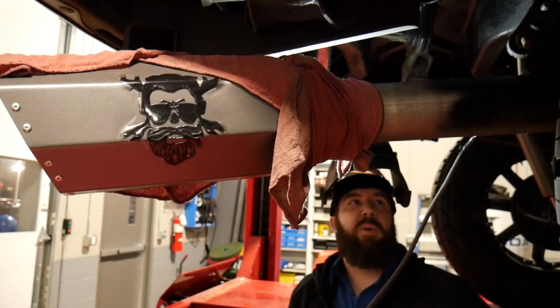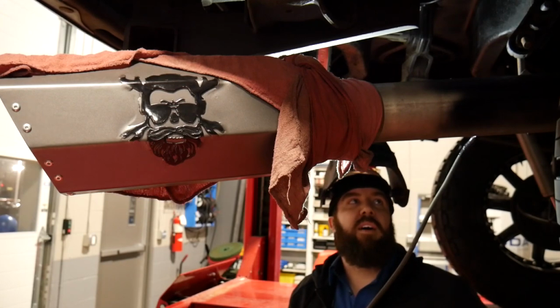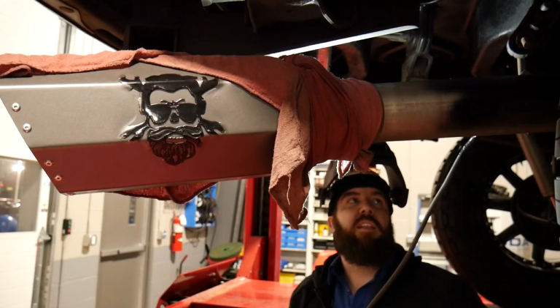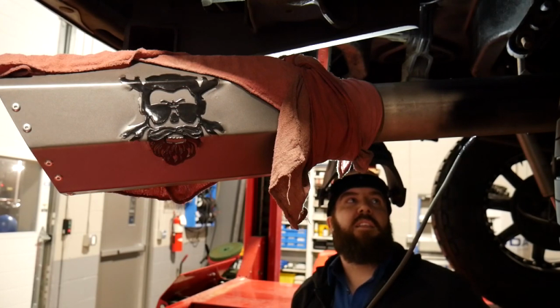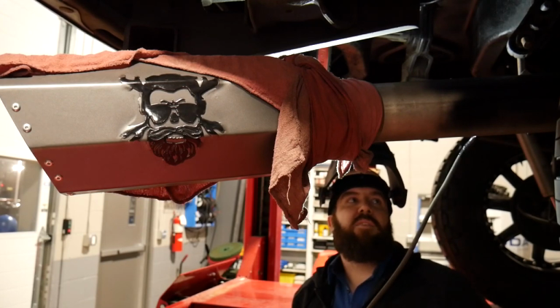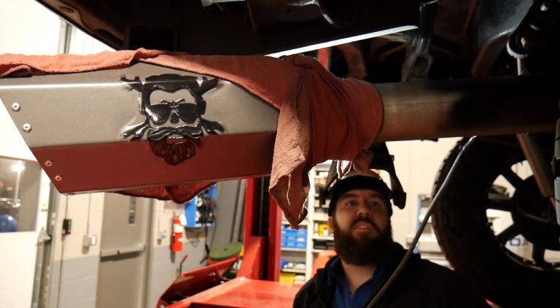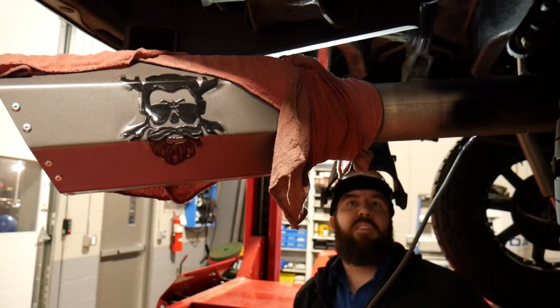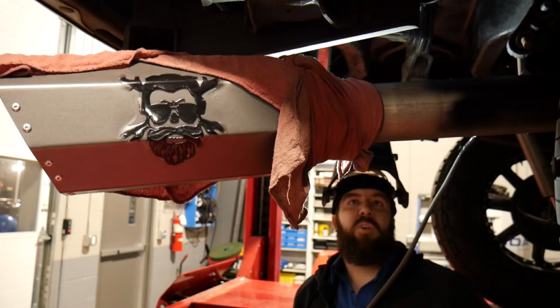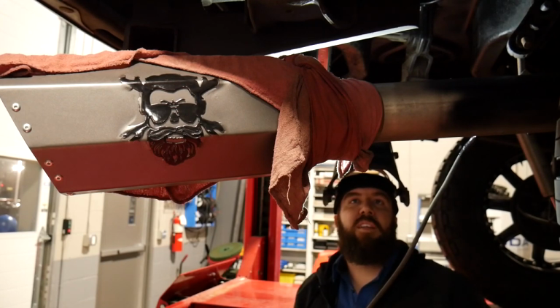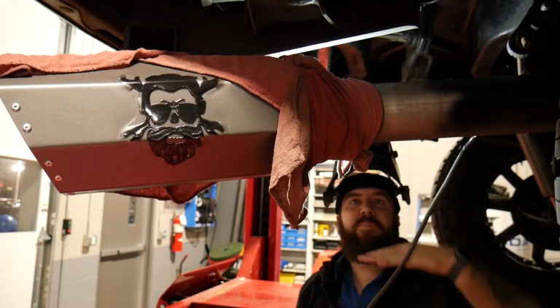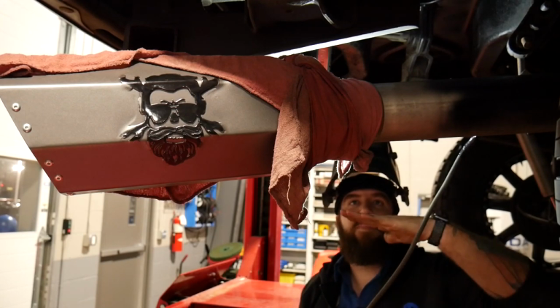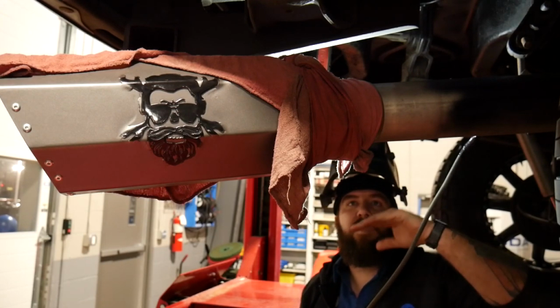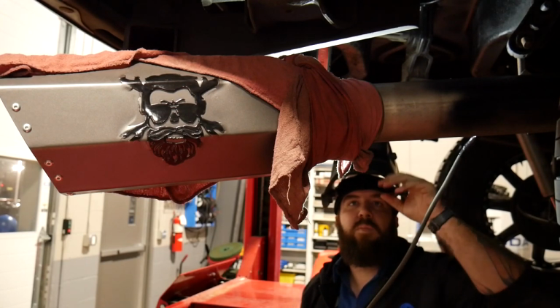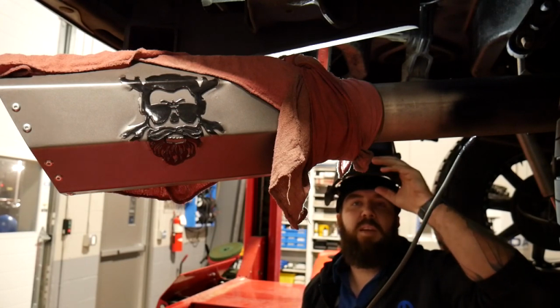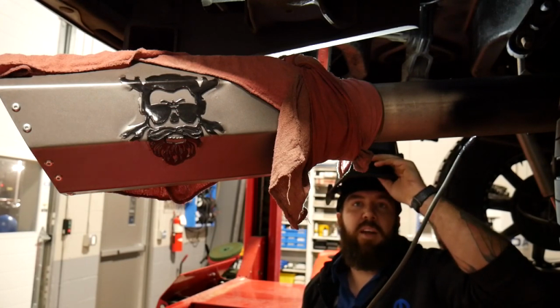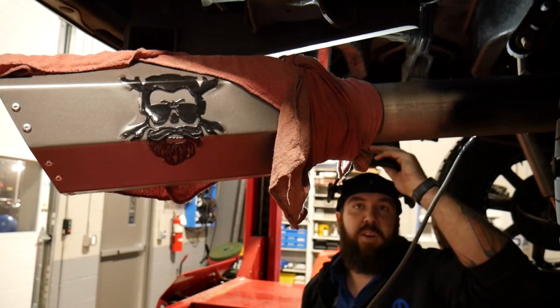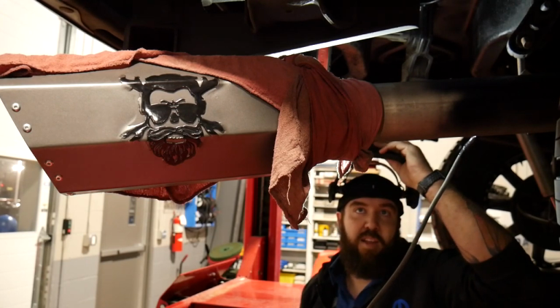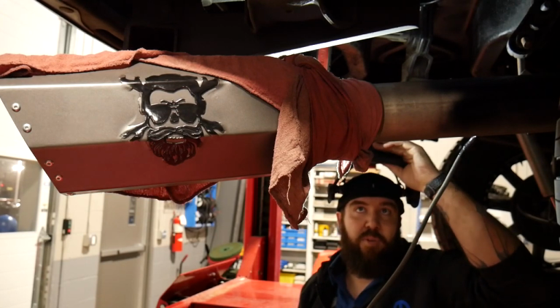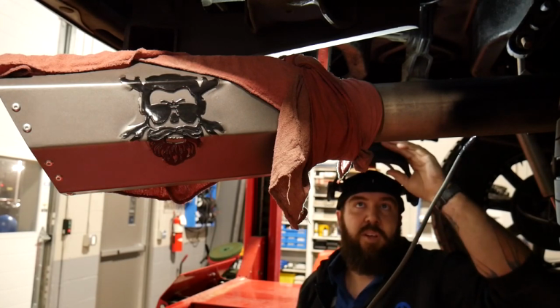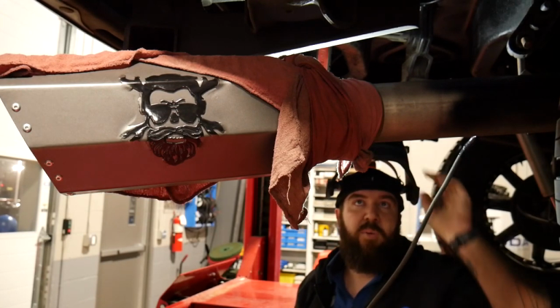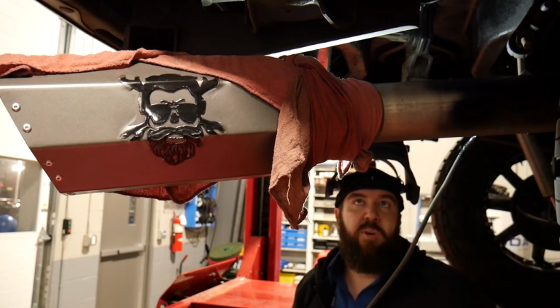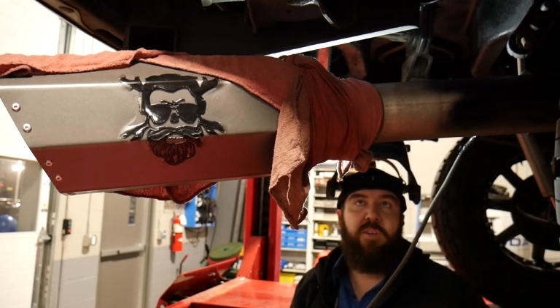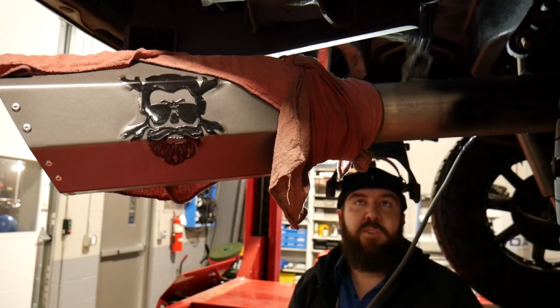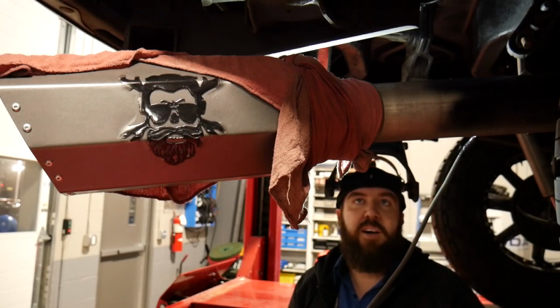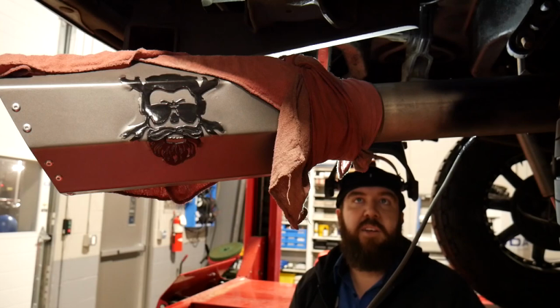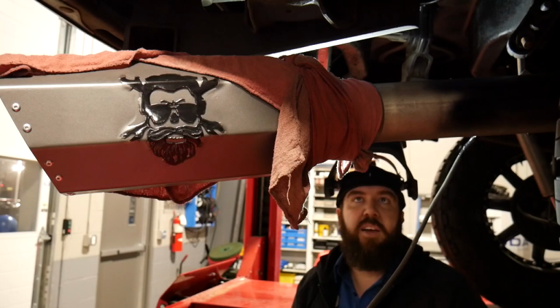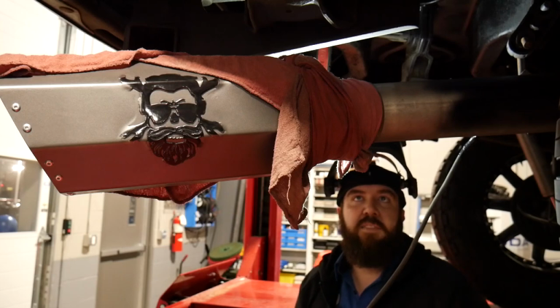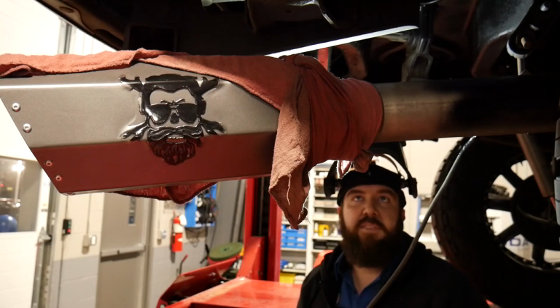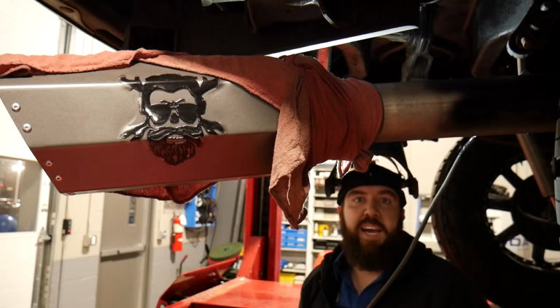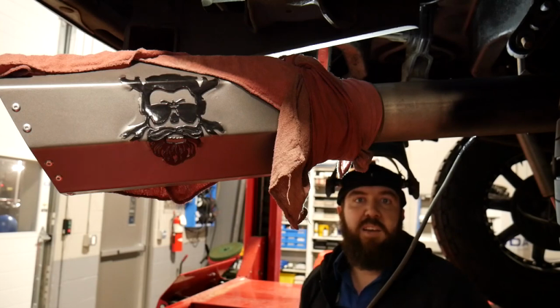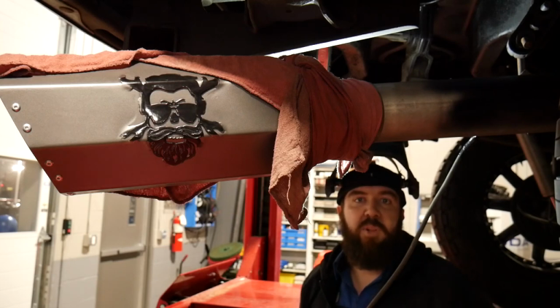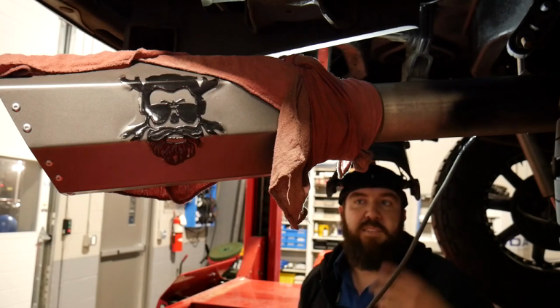With my lovely assistant Brandon getting my correct level, we're going to go ahead and tack it into place.